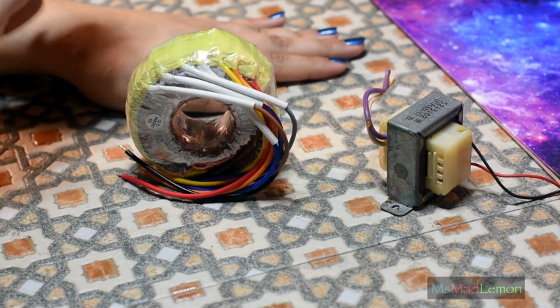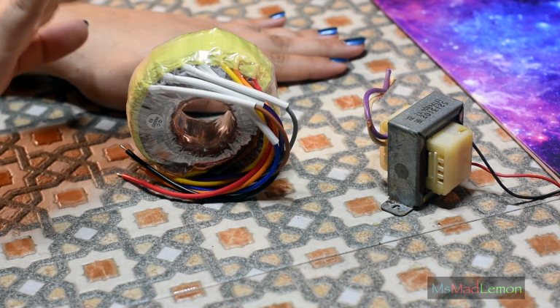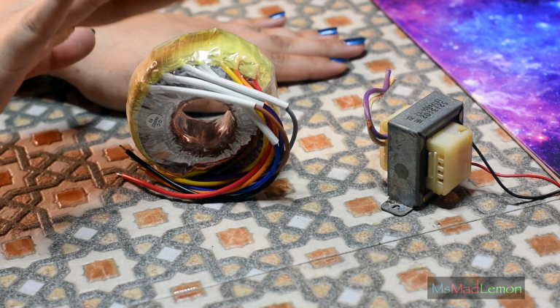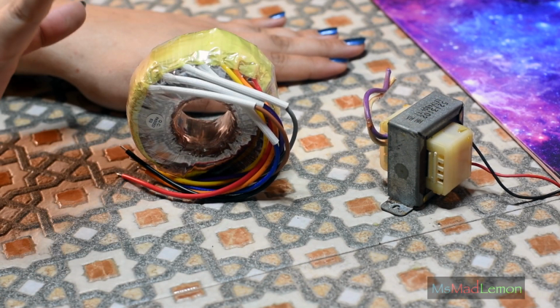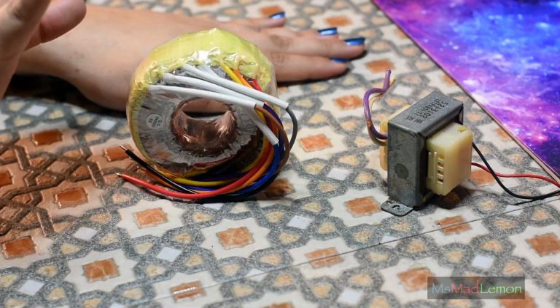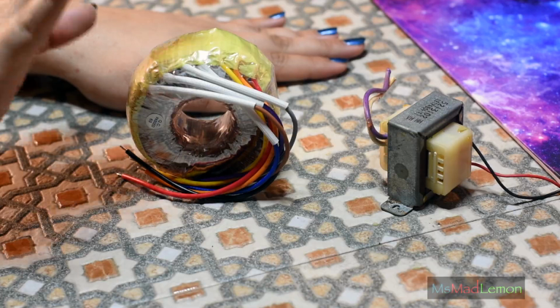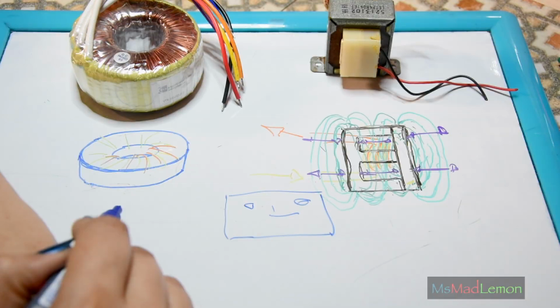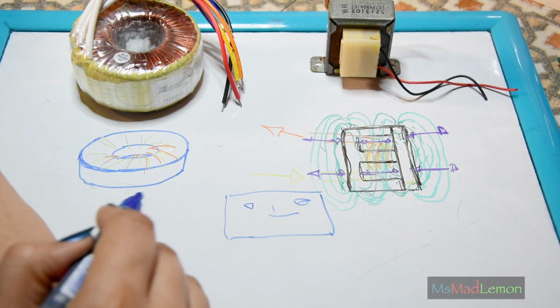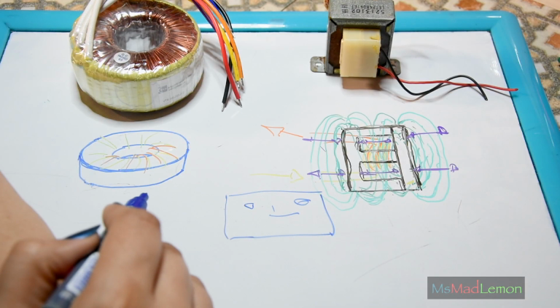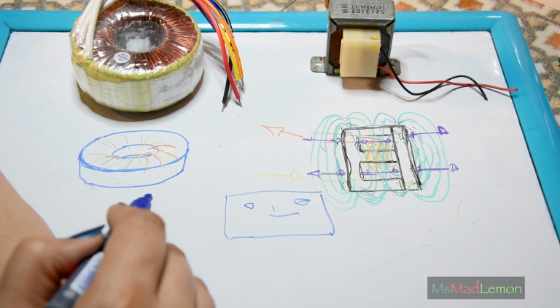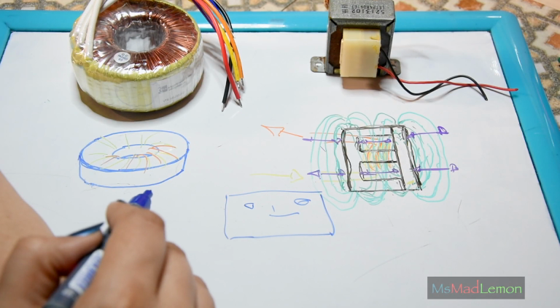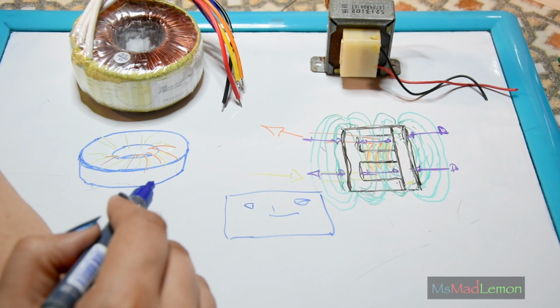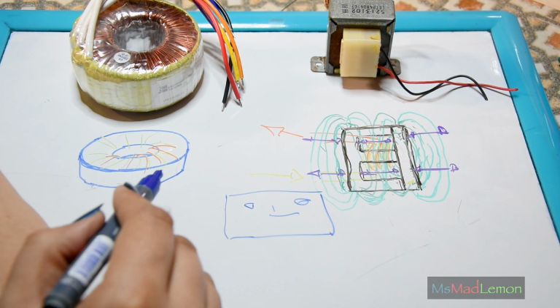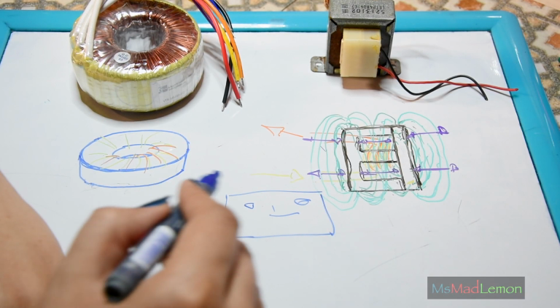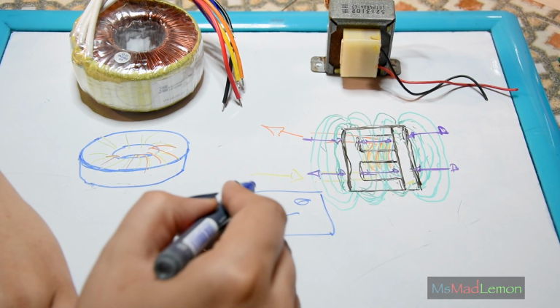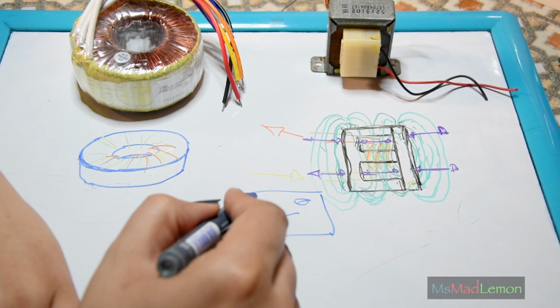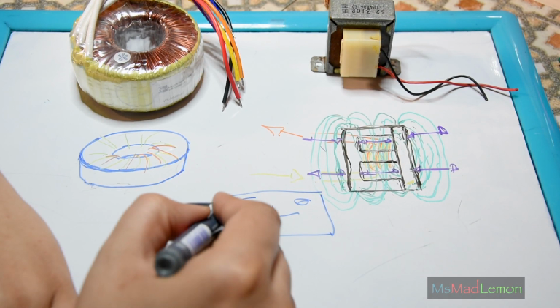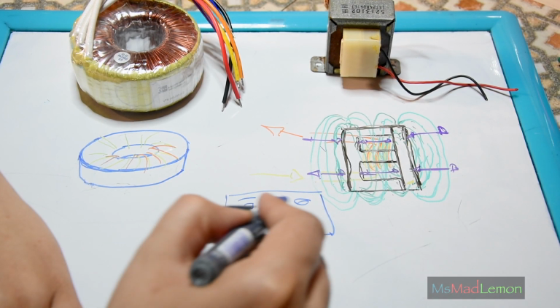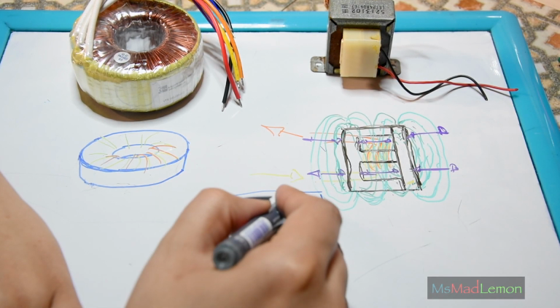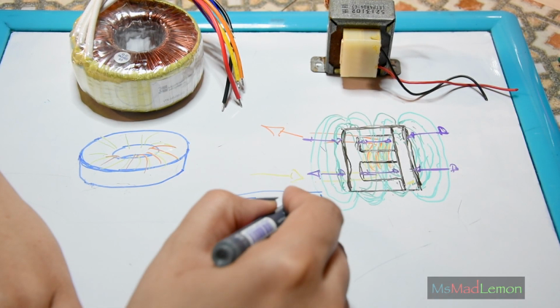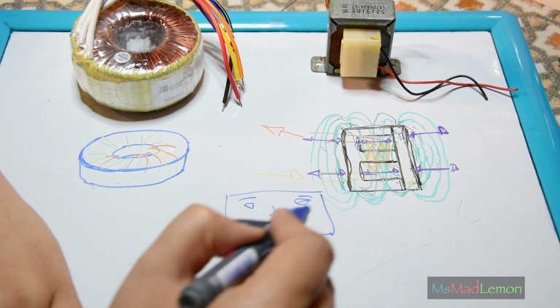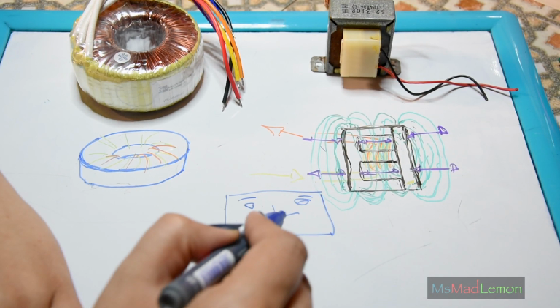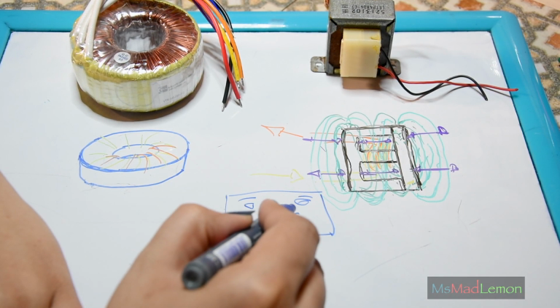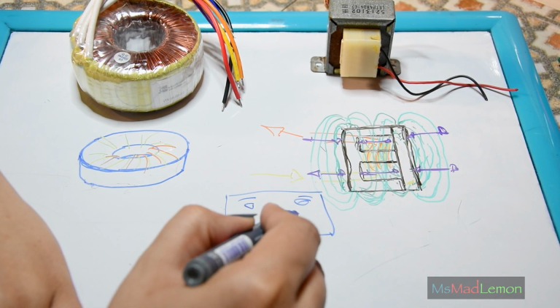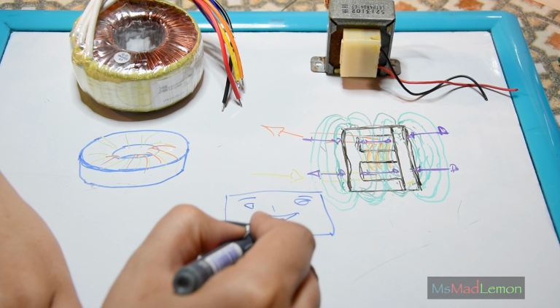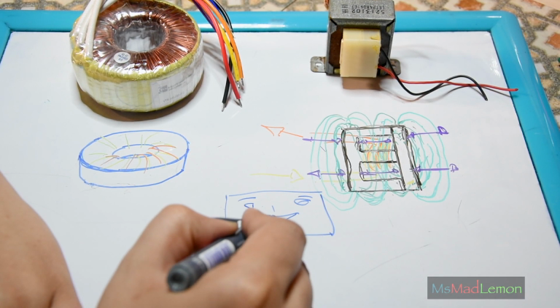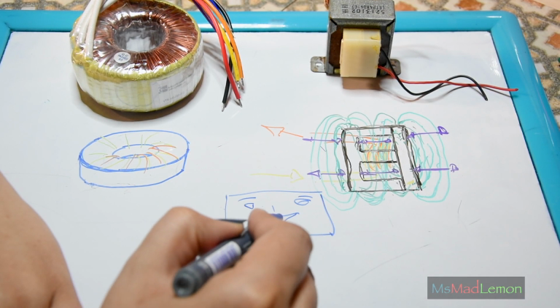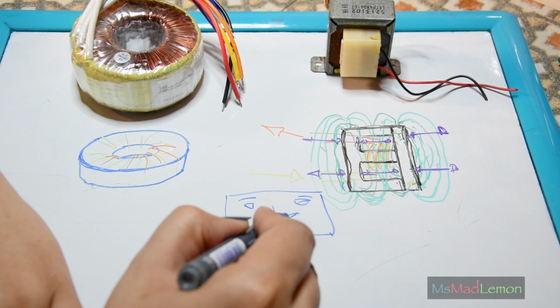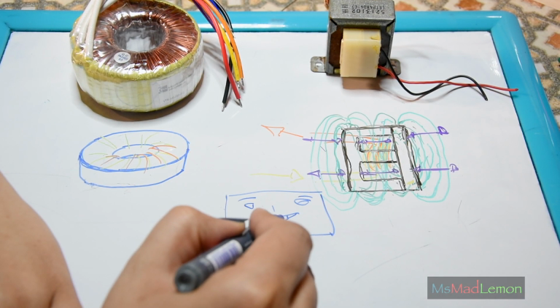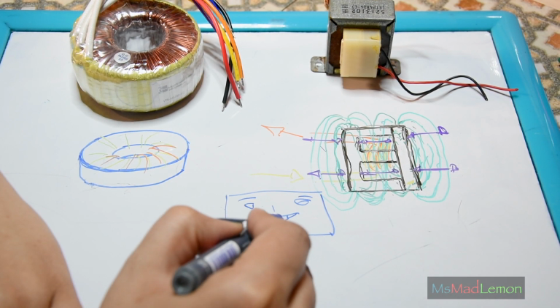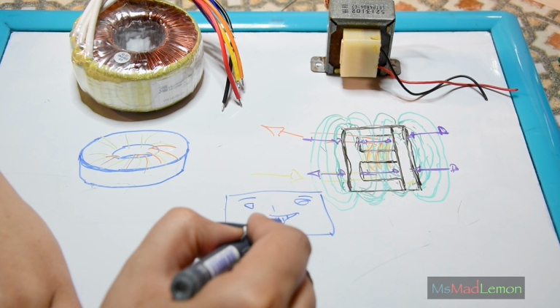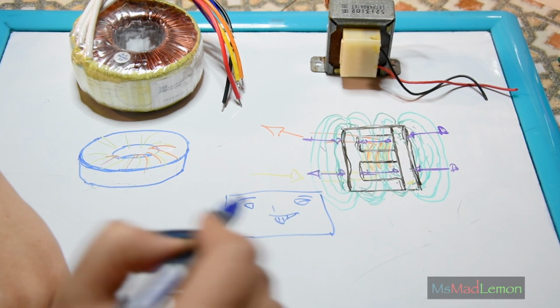In that video I go through my circuit as well as the types of transformers, which transformer I've chosen and why I've chosen it.